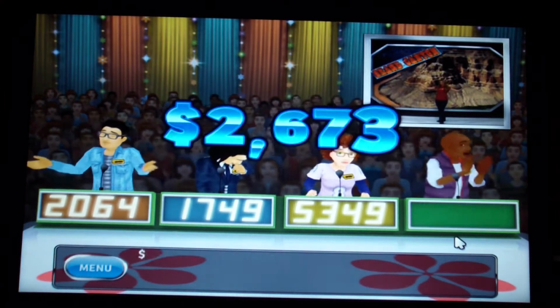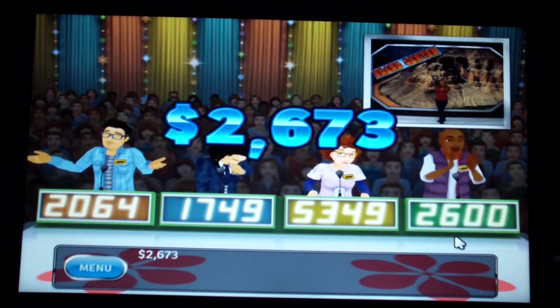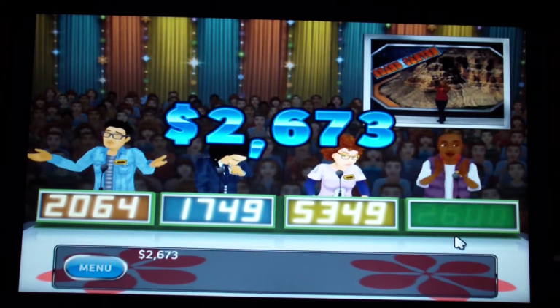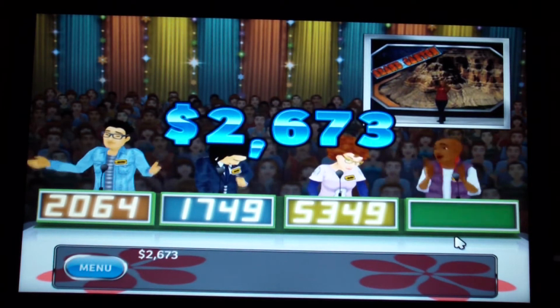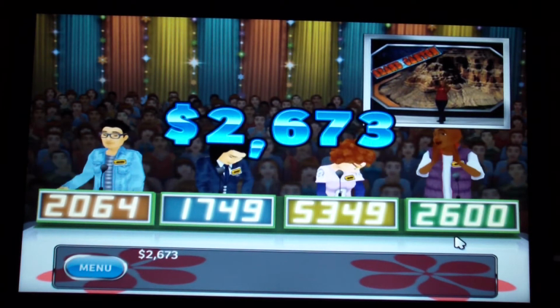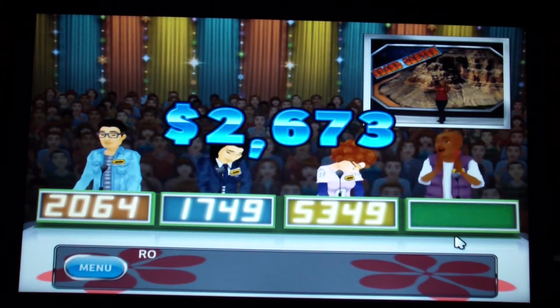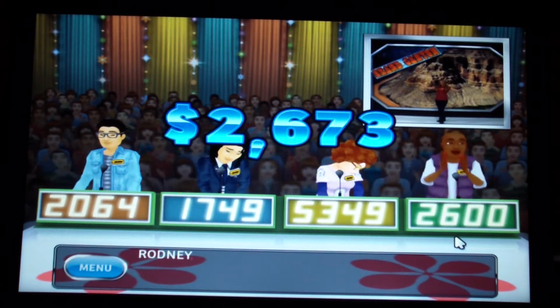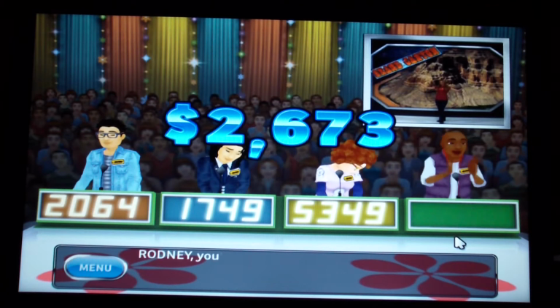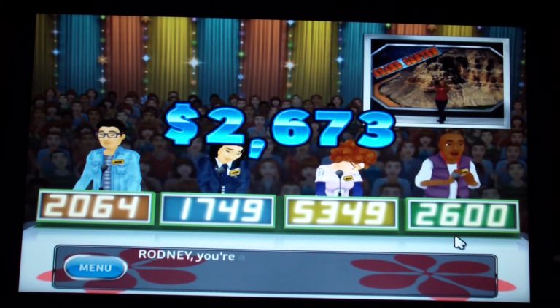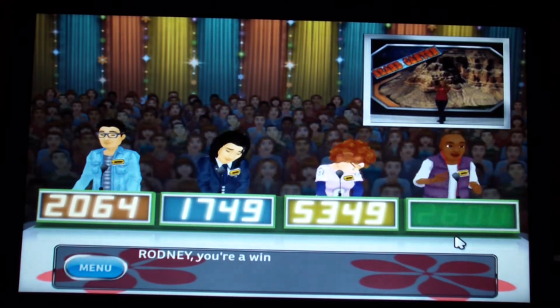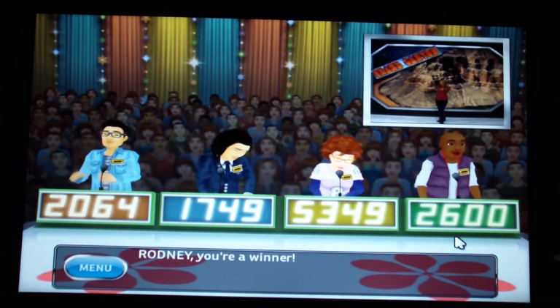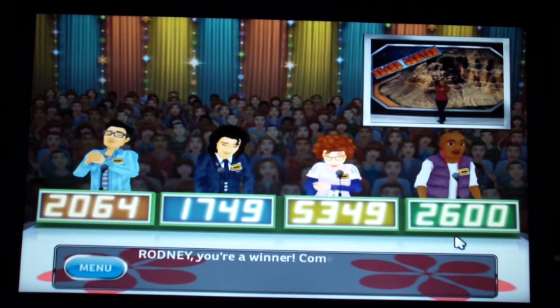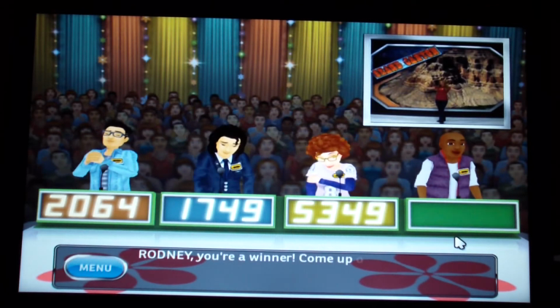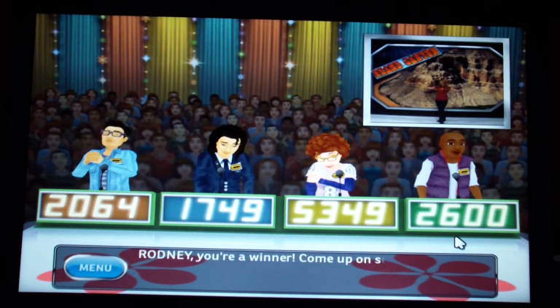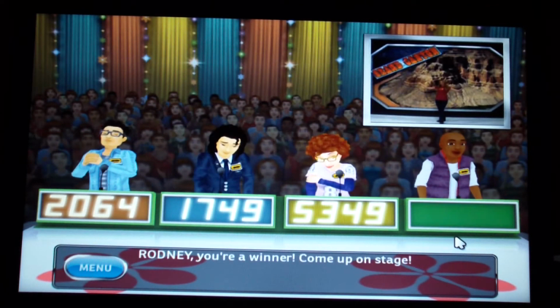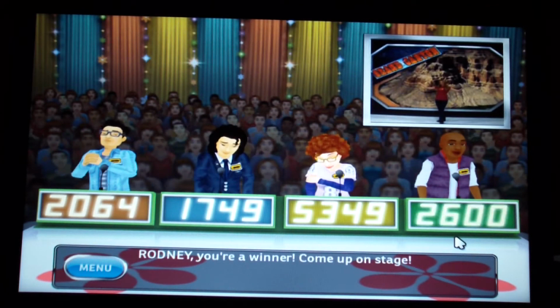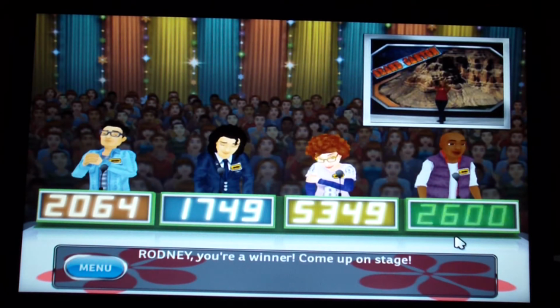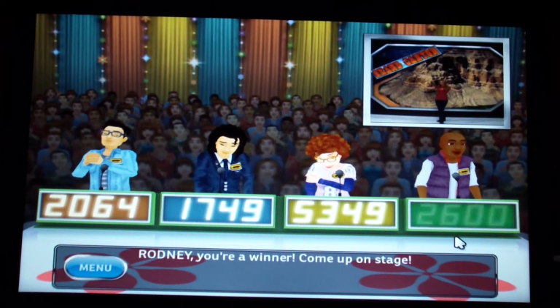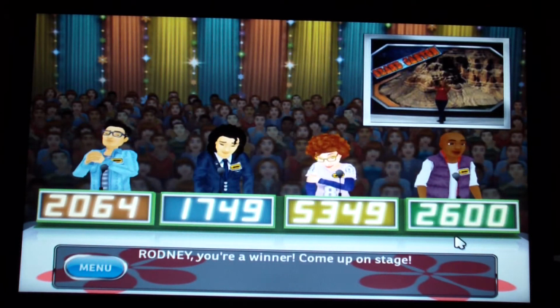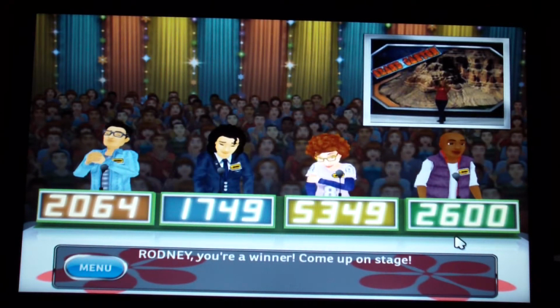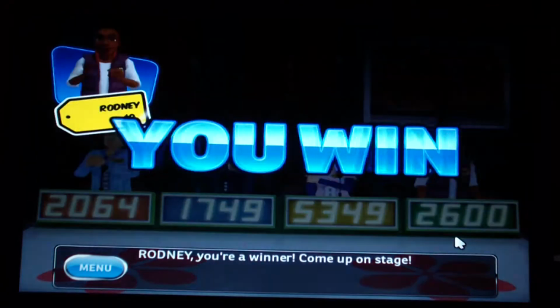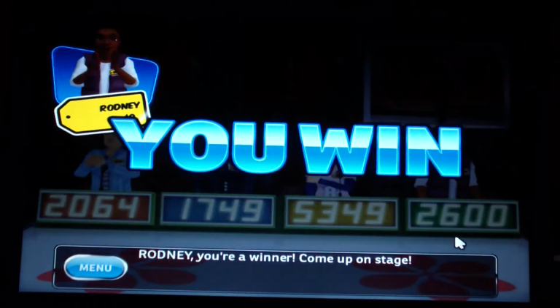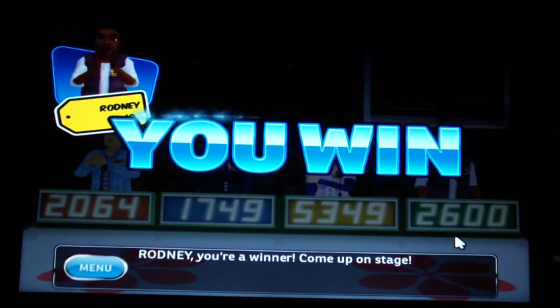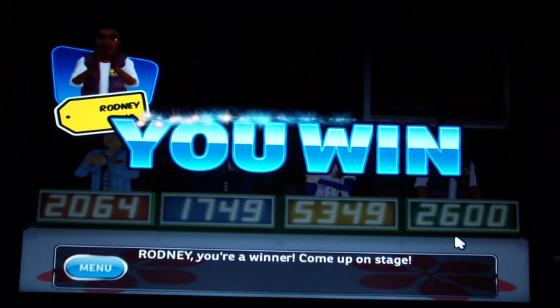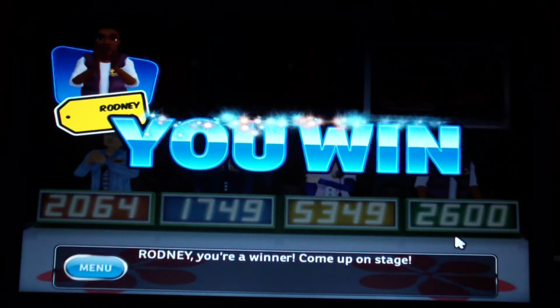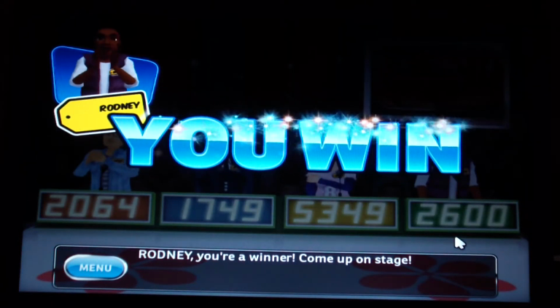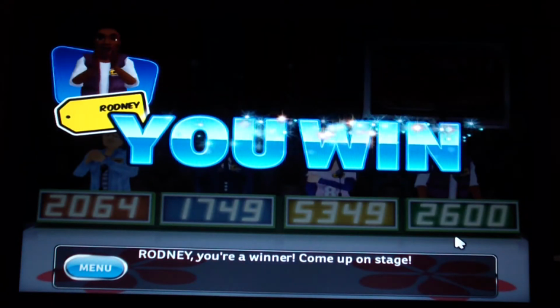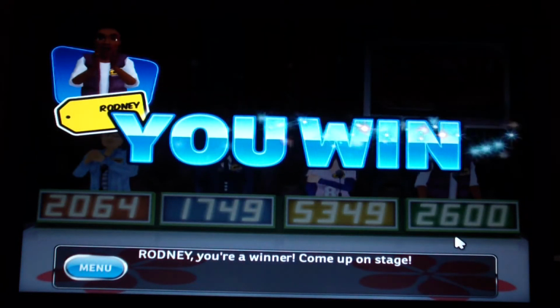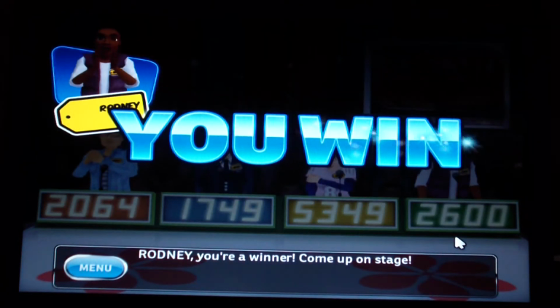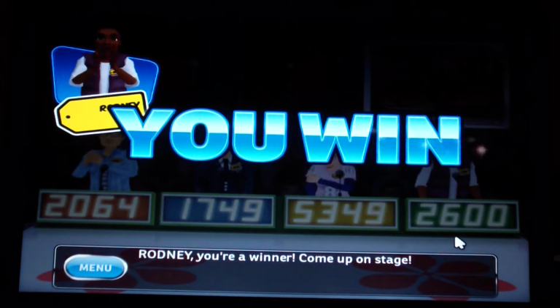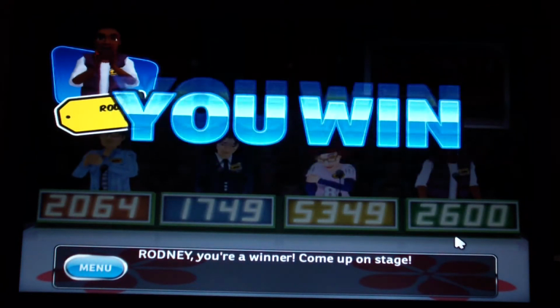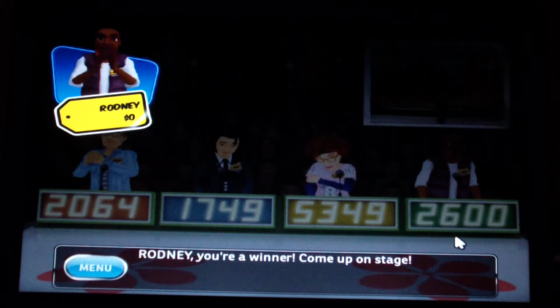$2,673 — I get it! Great bid, great bid!